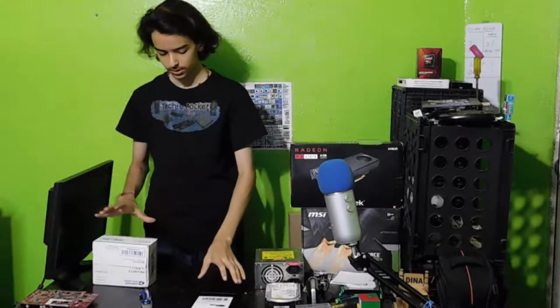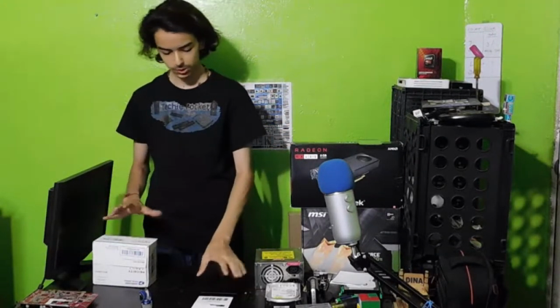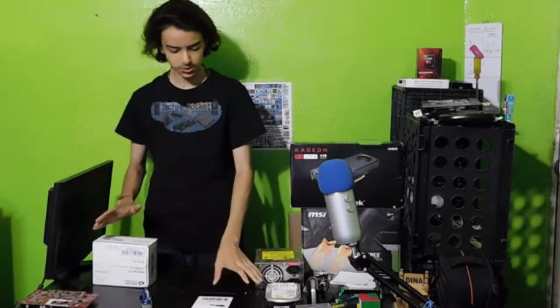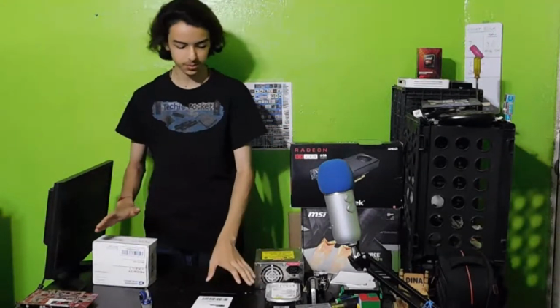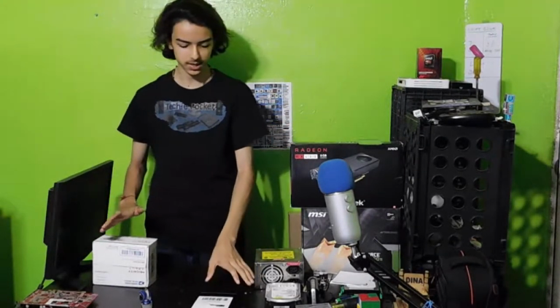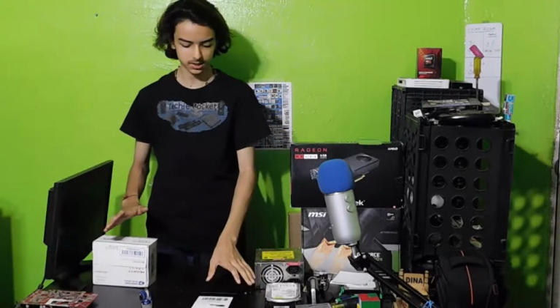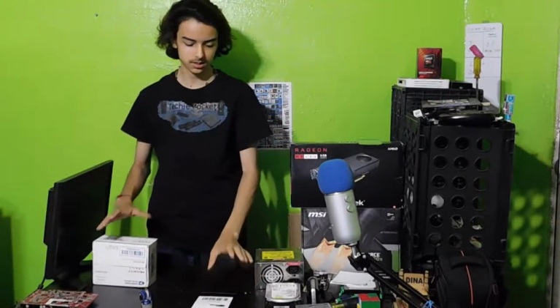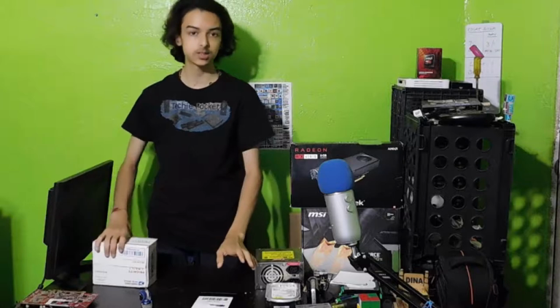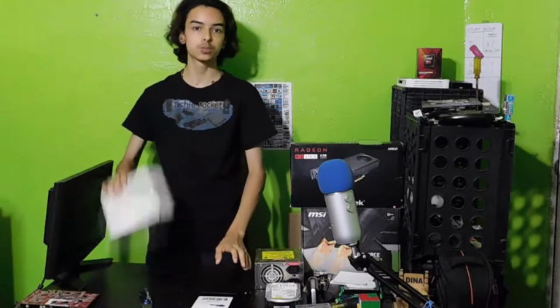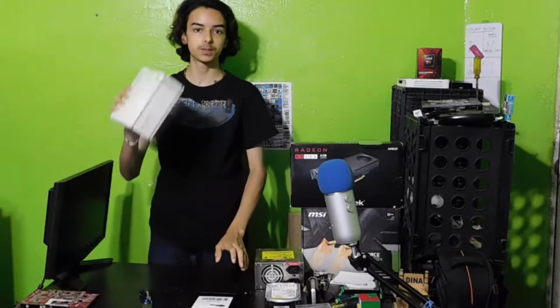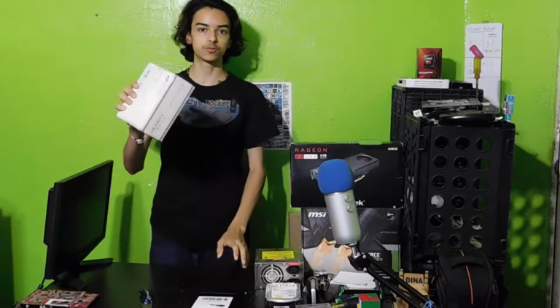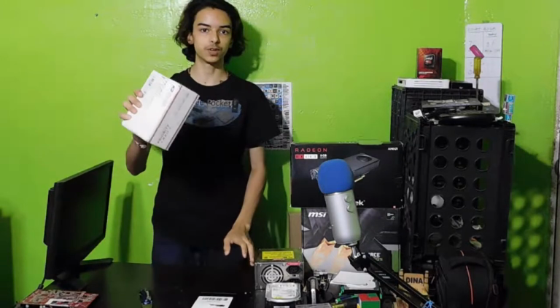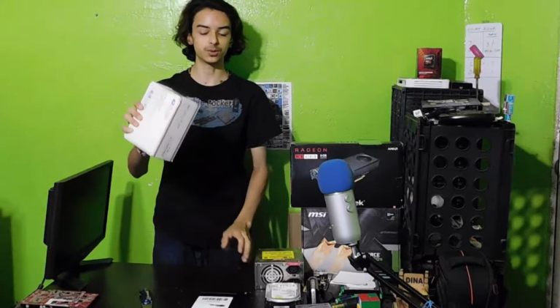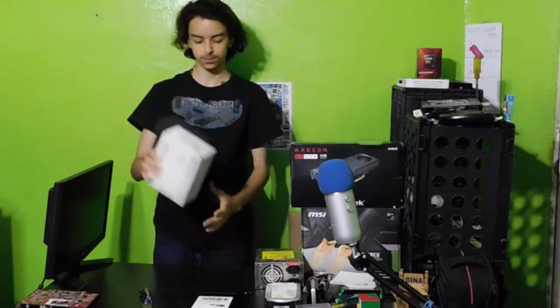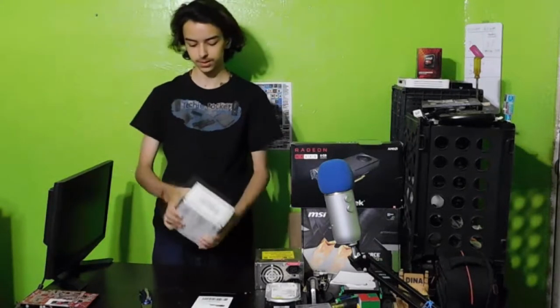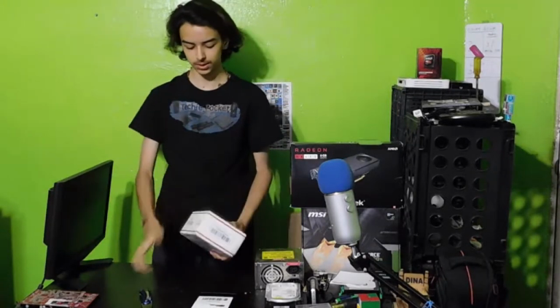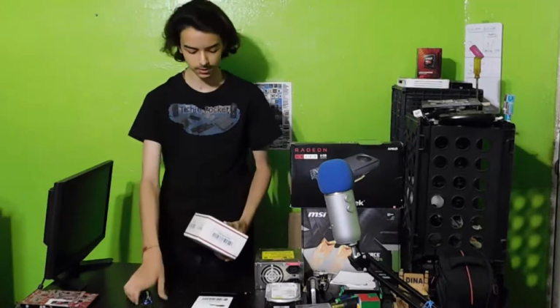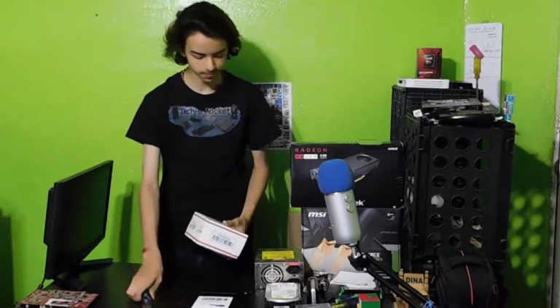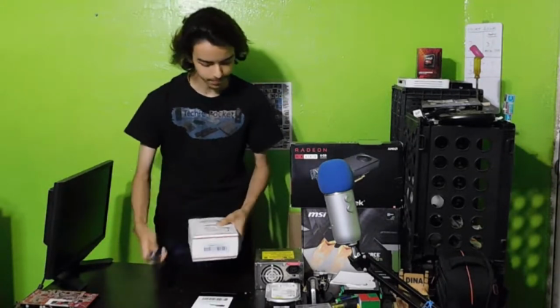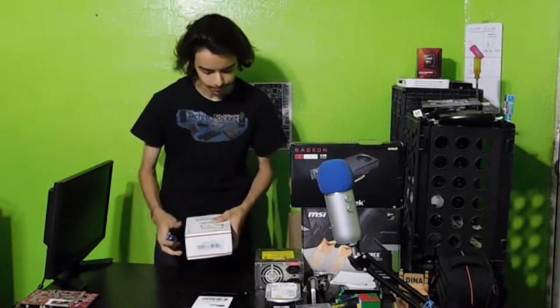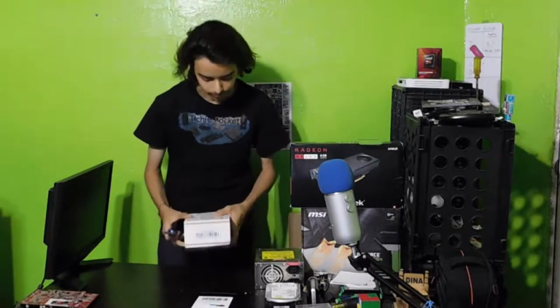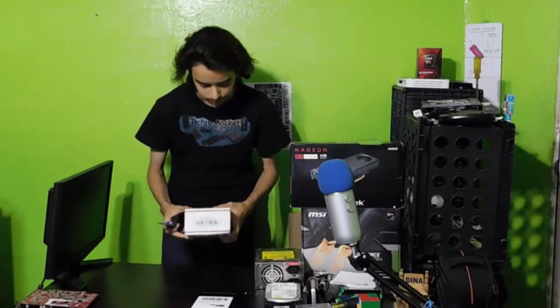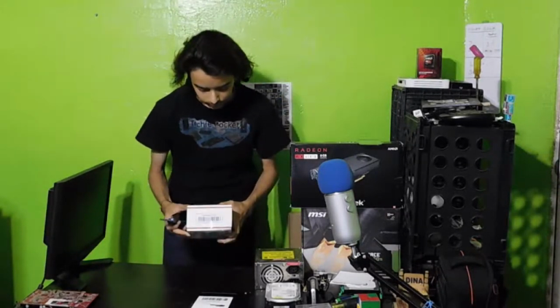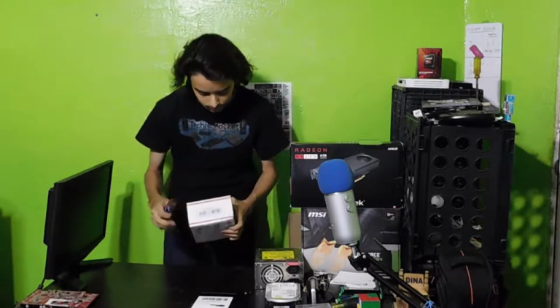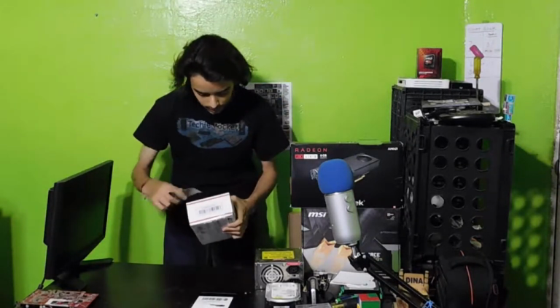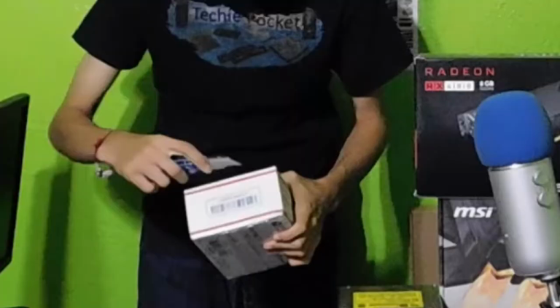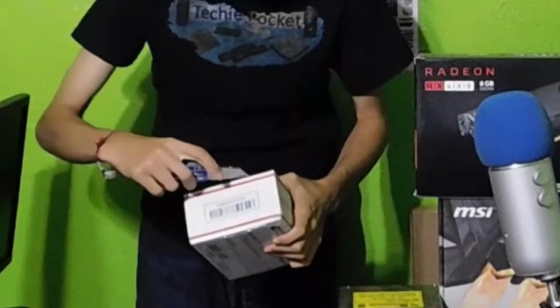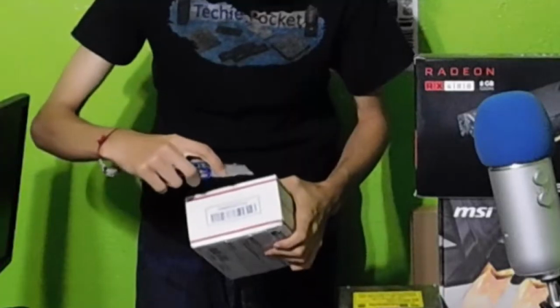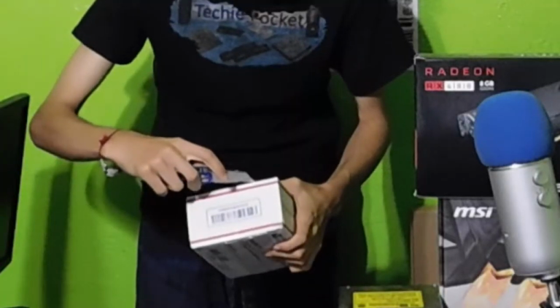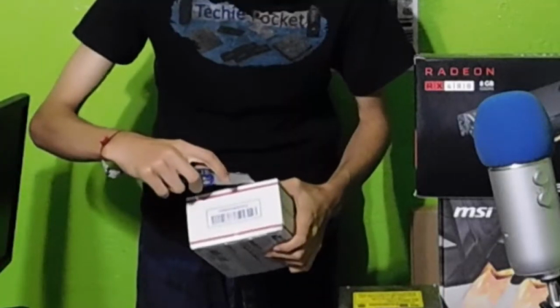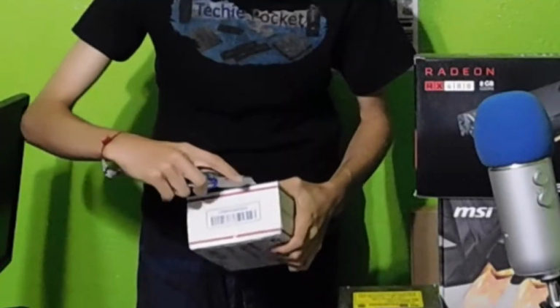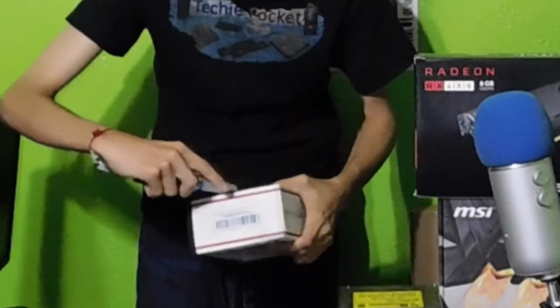What should we open next? Let's open up the phone — at least I believe this is the phone.